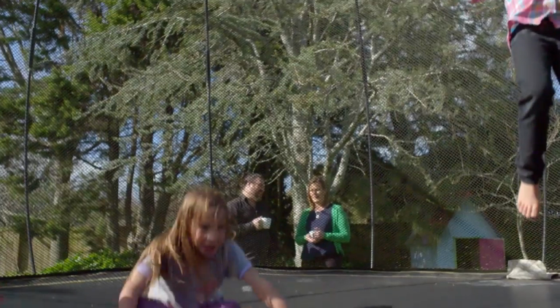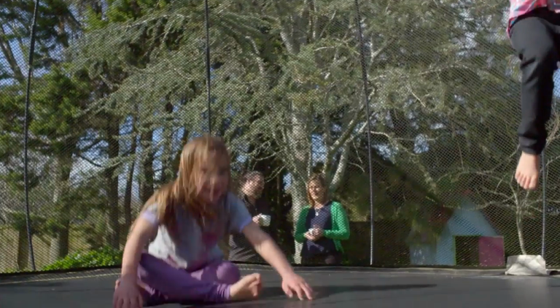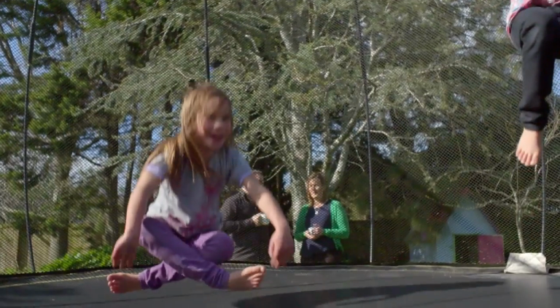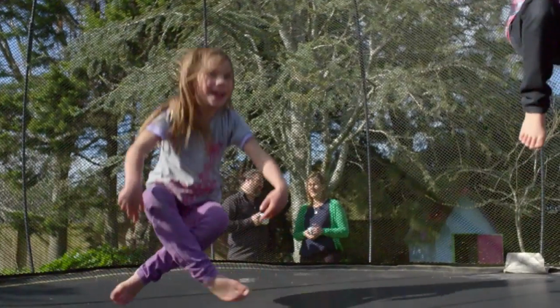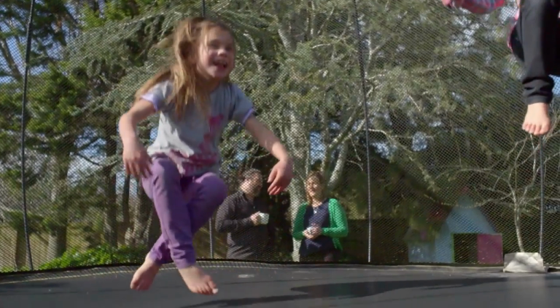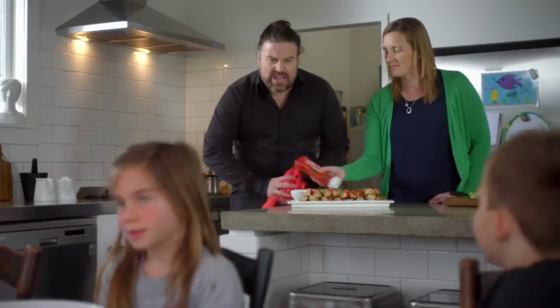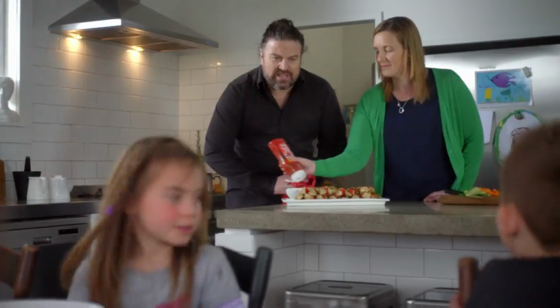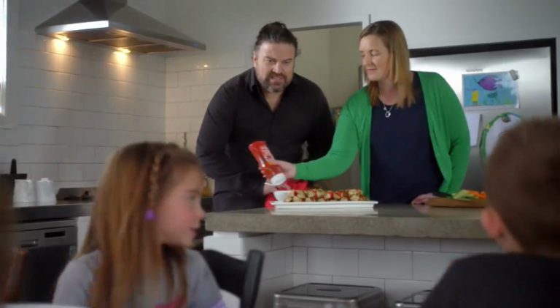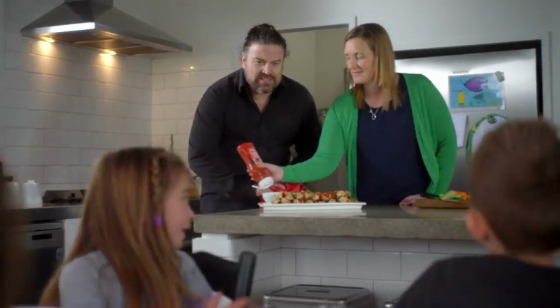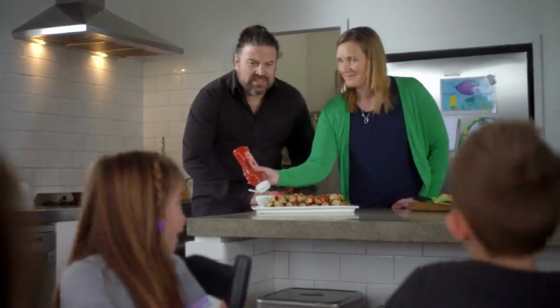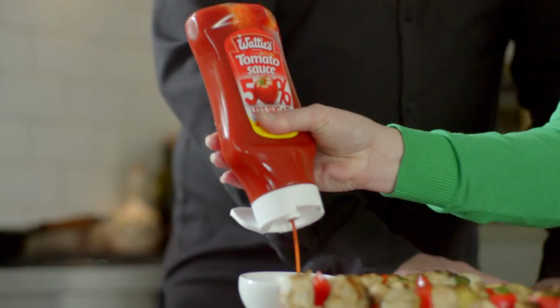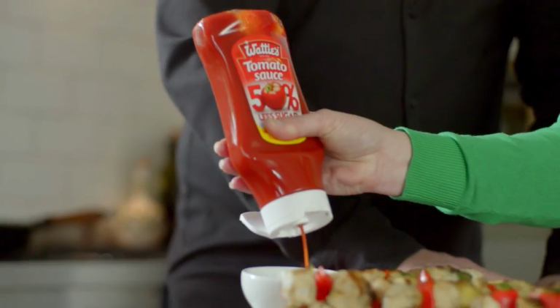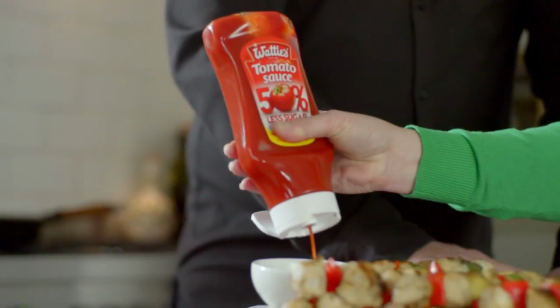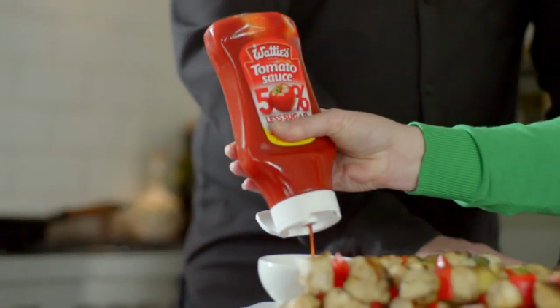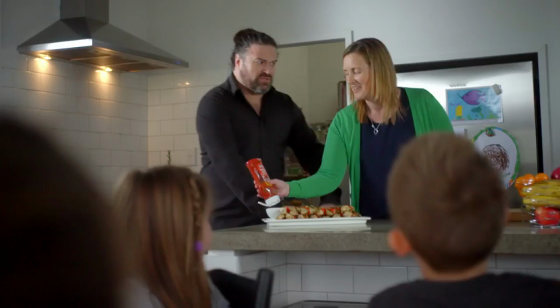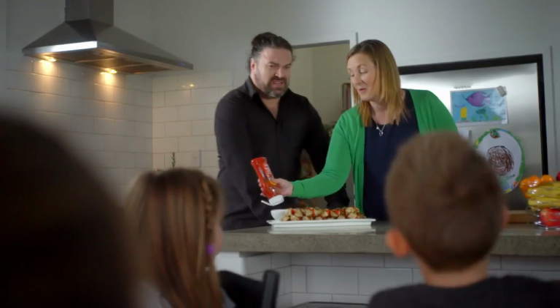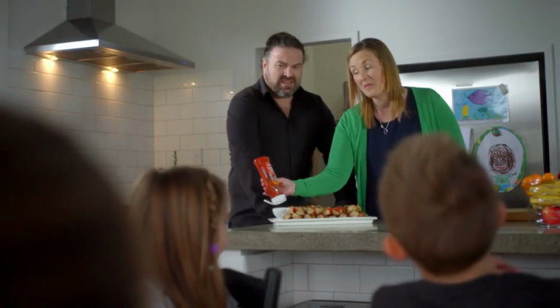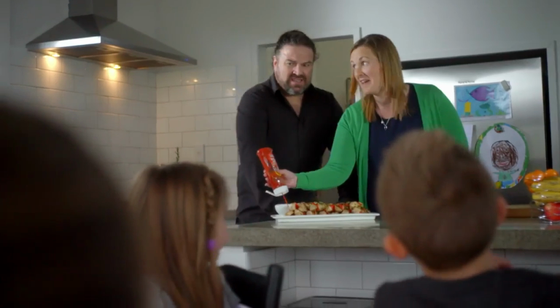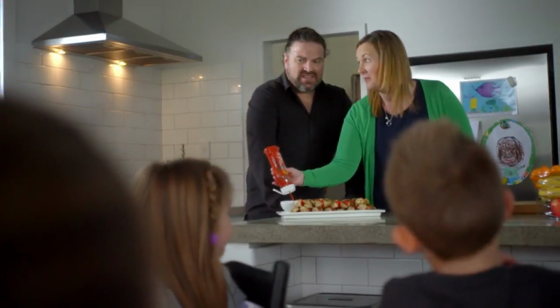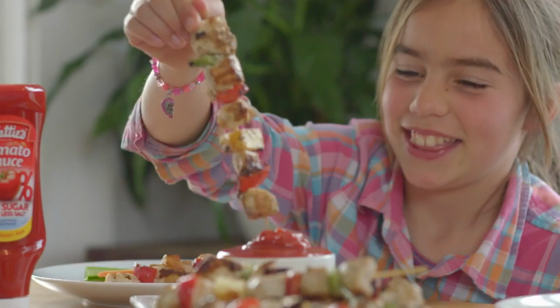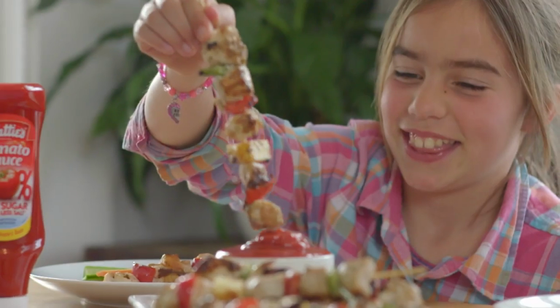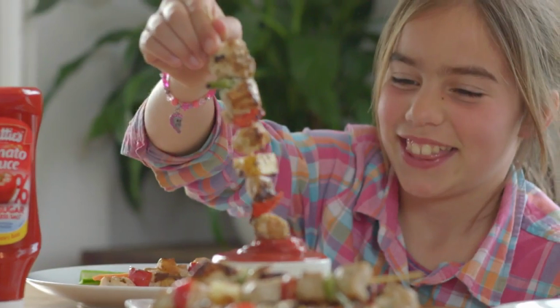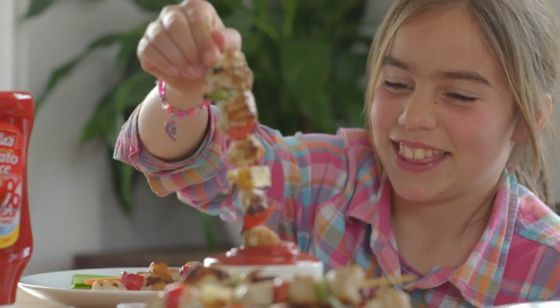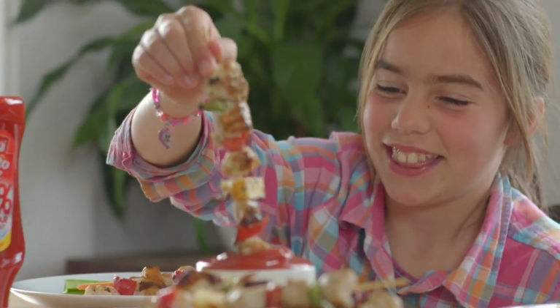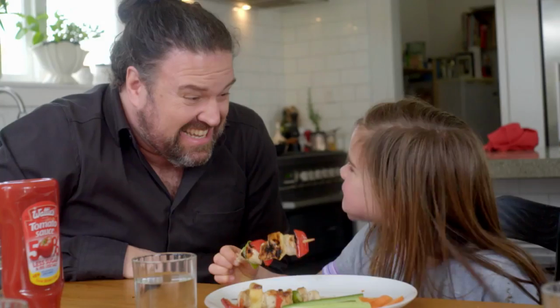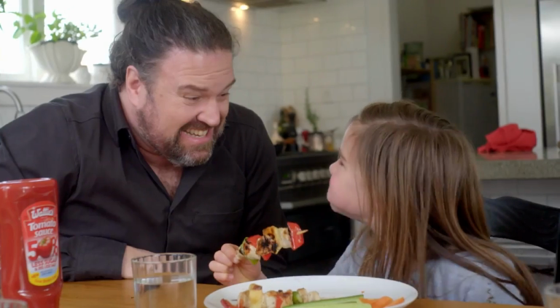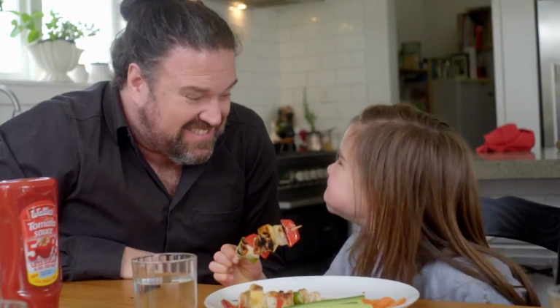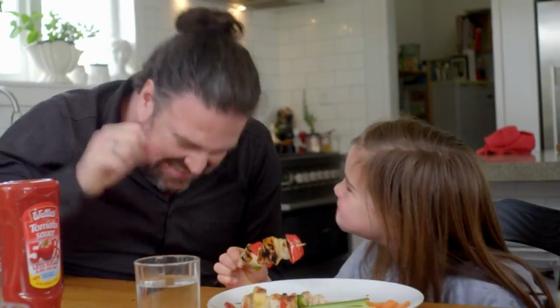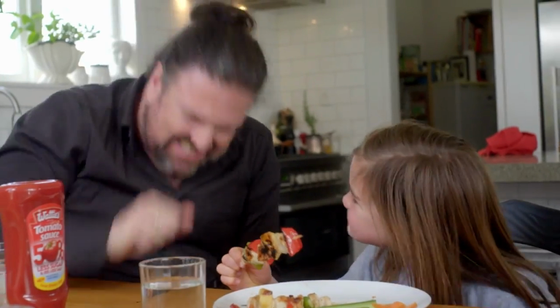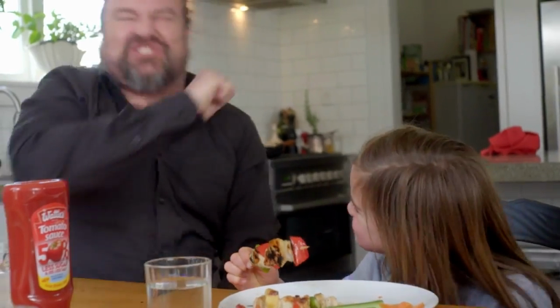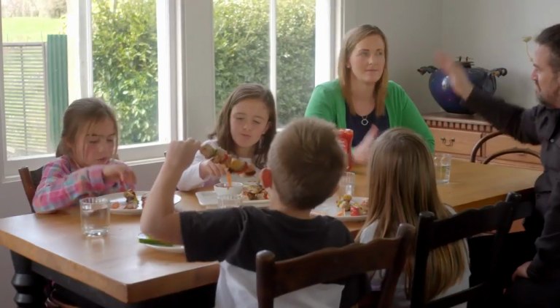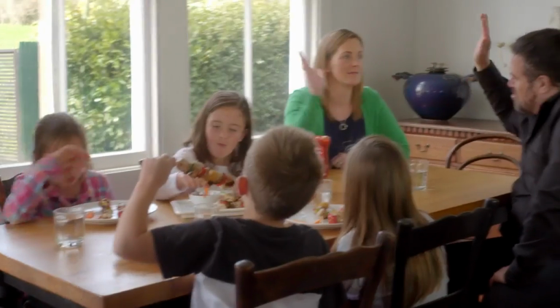You kids hungry? Yes! Tough crowd! We'll see, won't we? Yum! Yes! Boom.